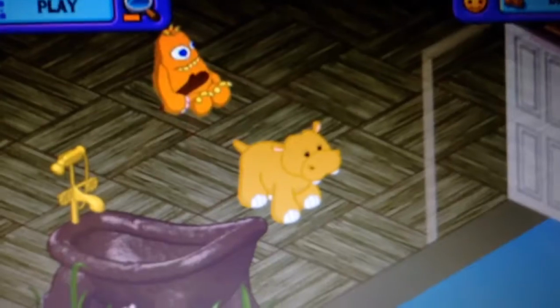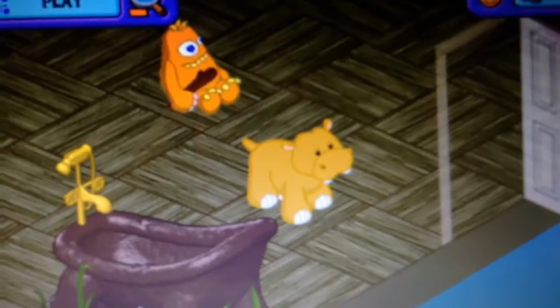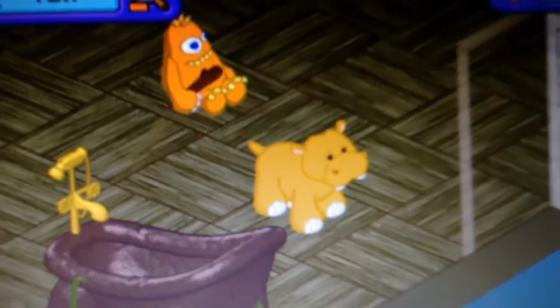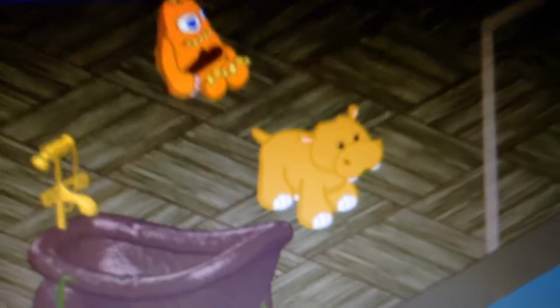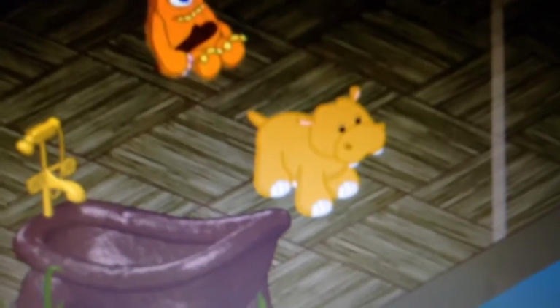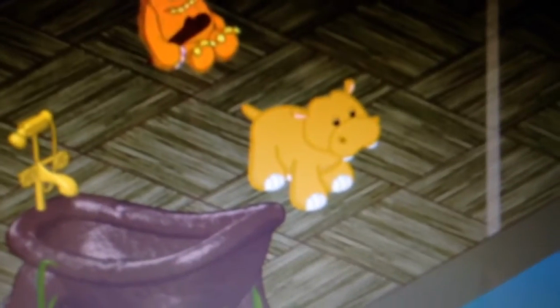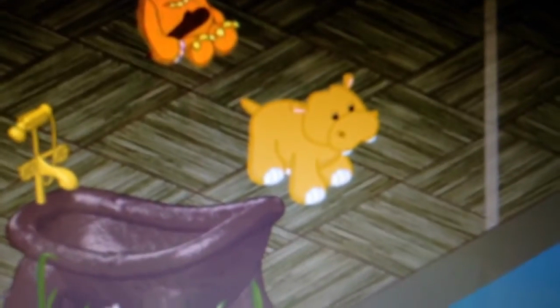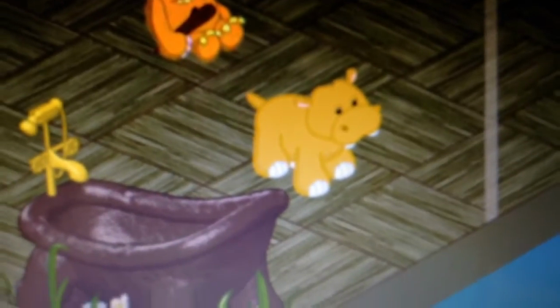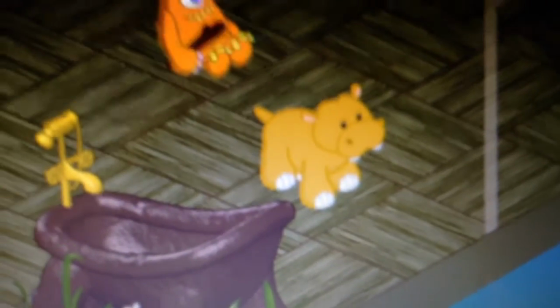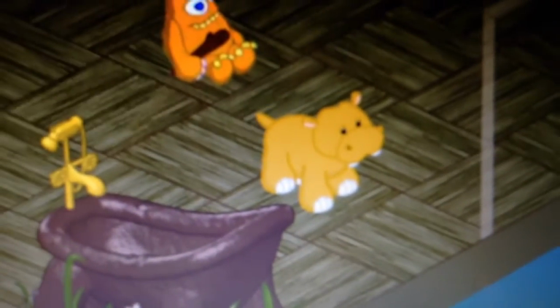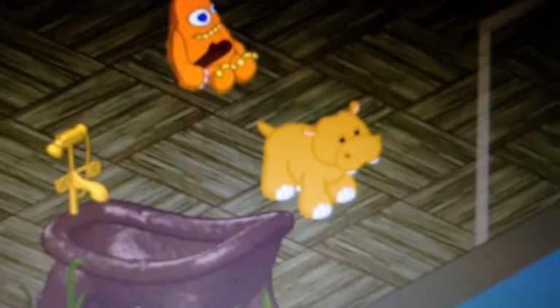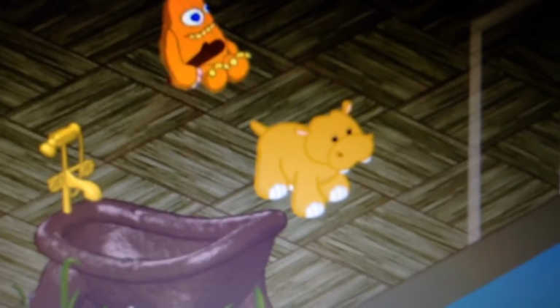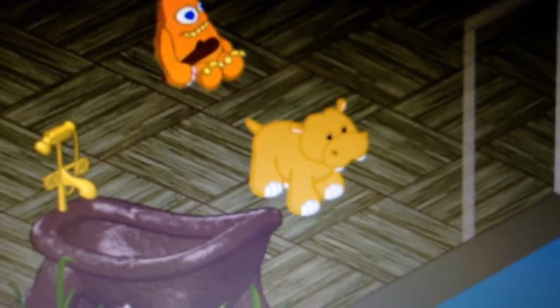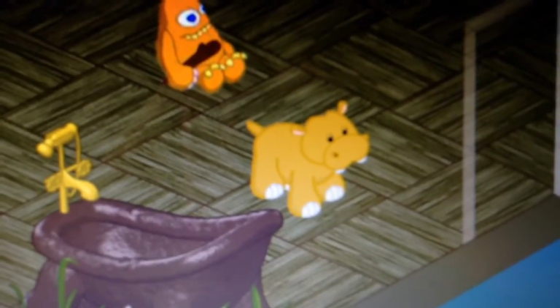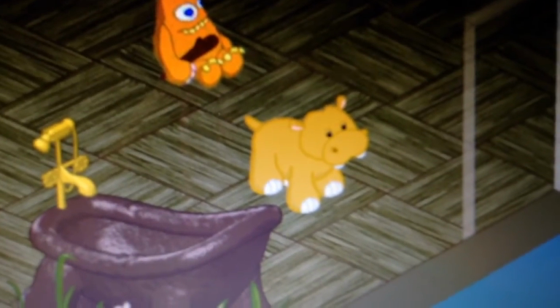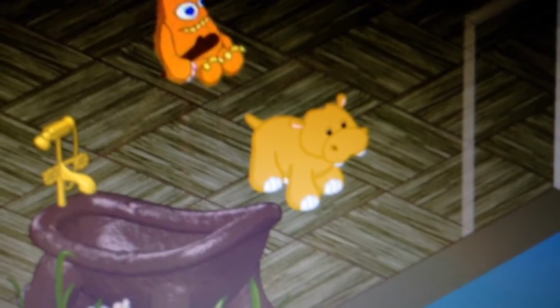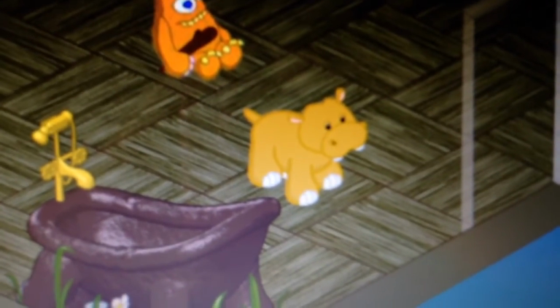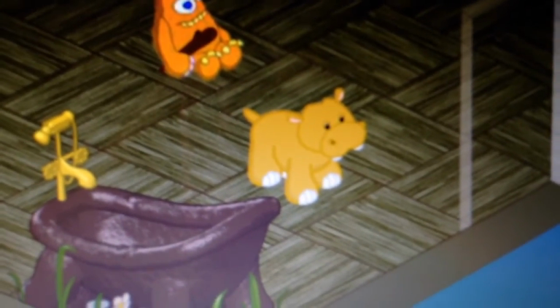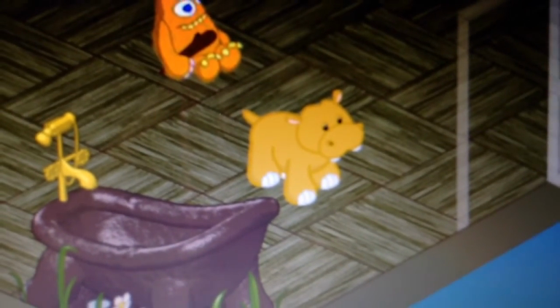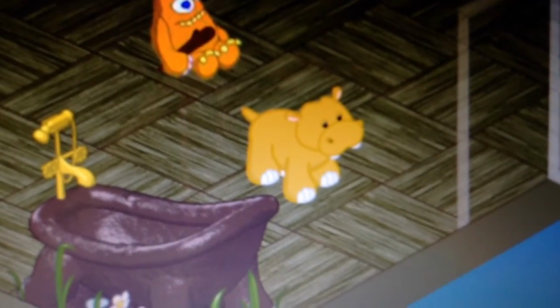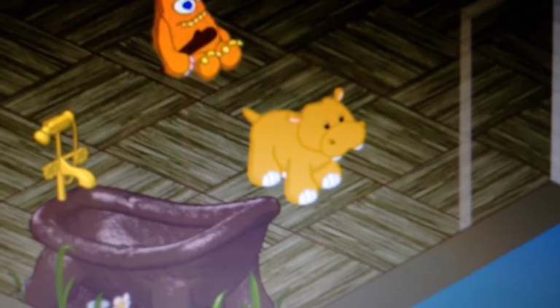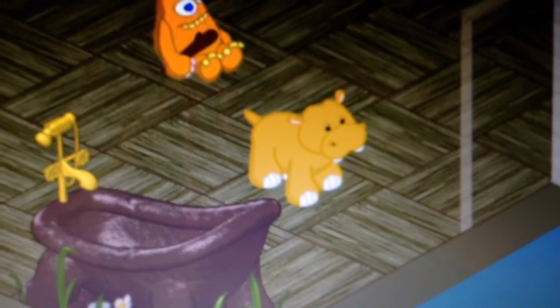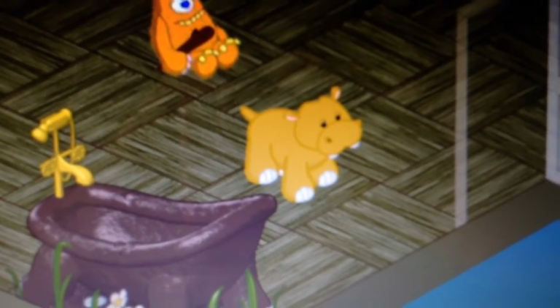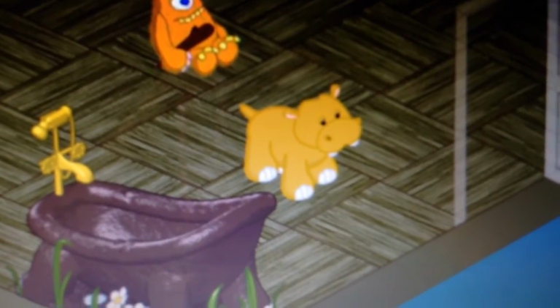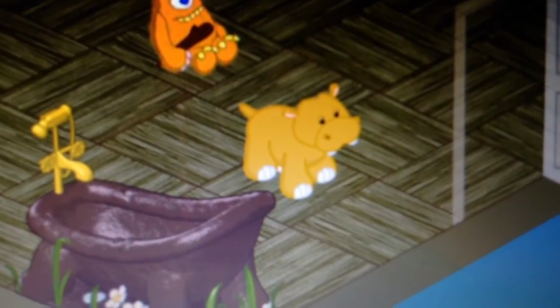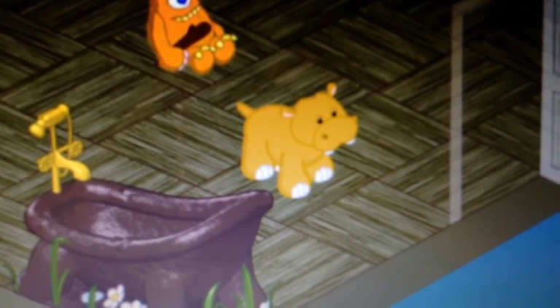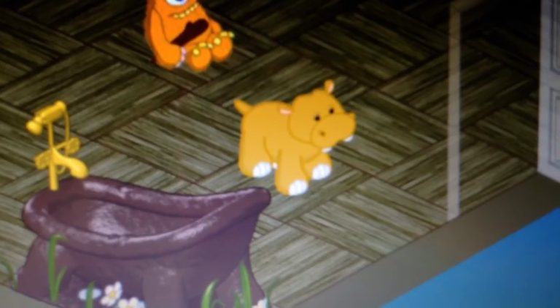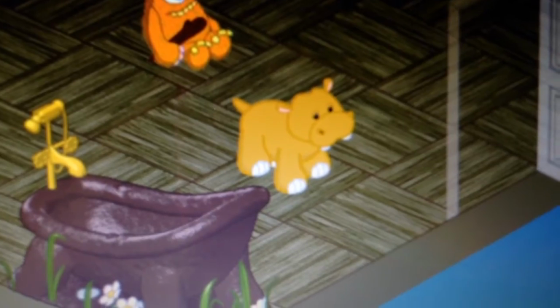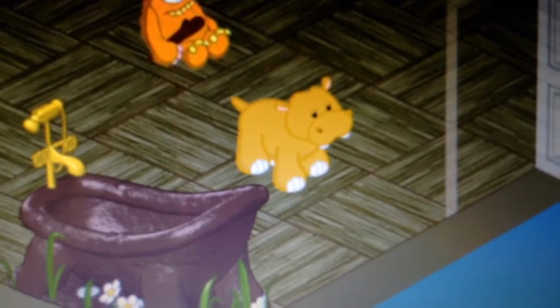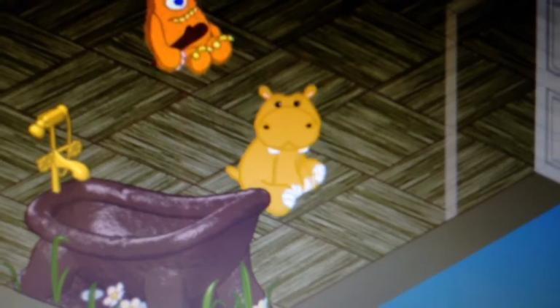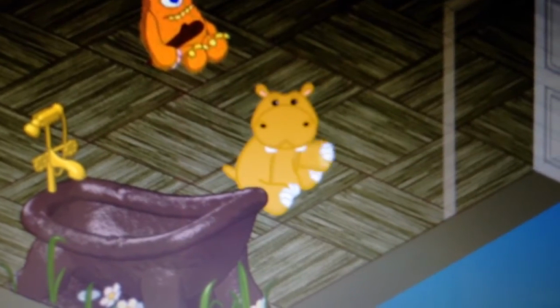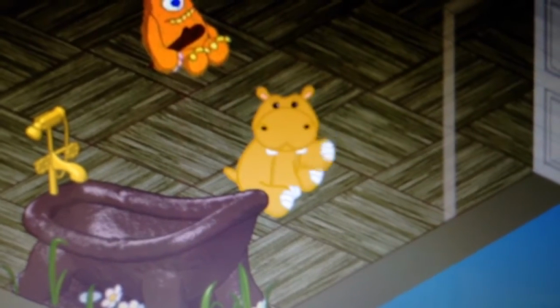So thanks for watching the adoption of George the Mud Hippo. I hope you enjoyed it, and if you'd like, you can subscribe. Bye!